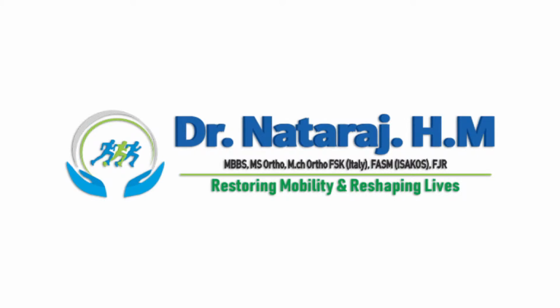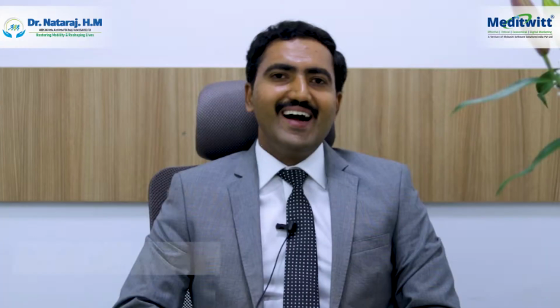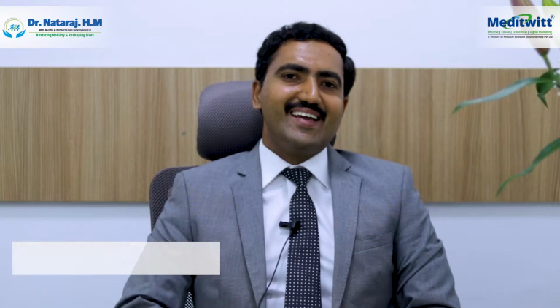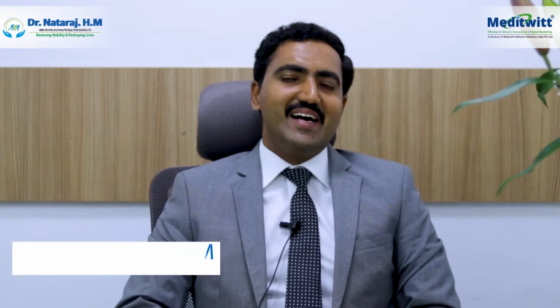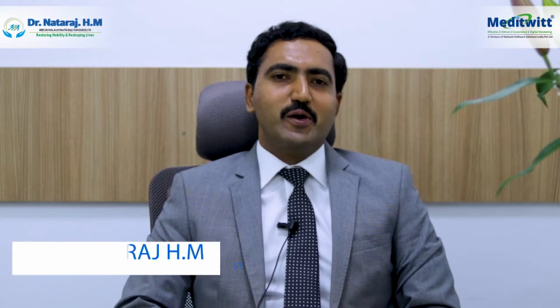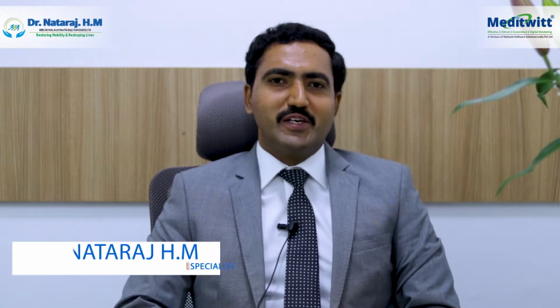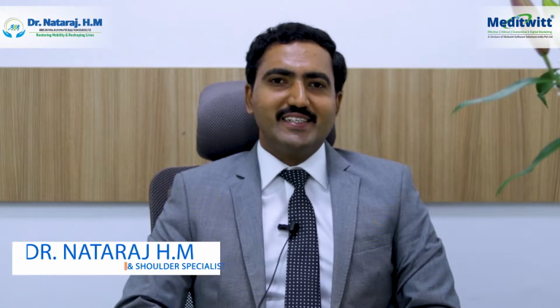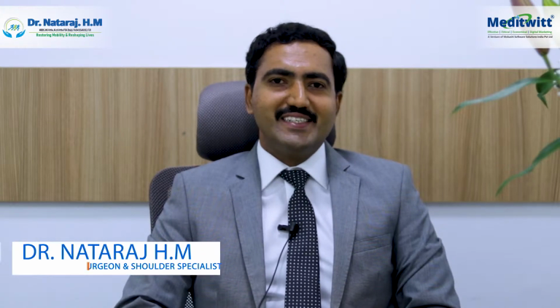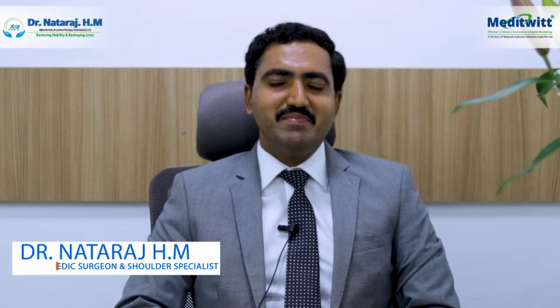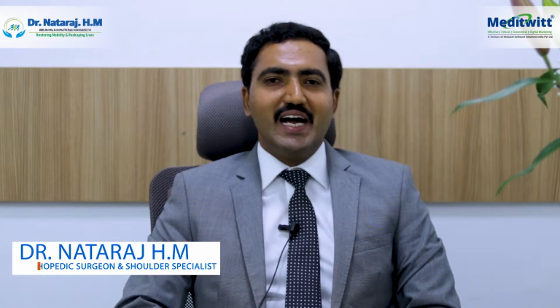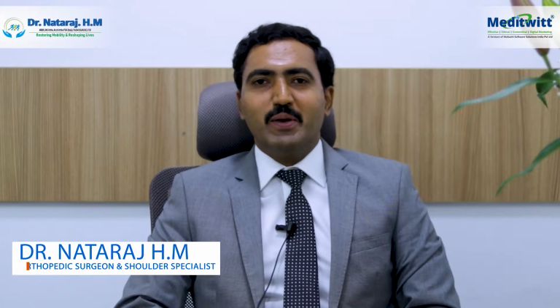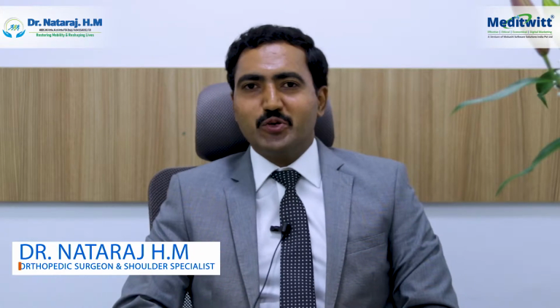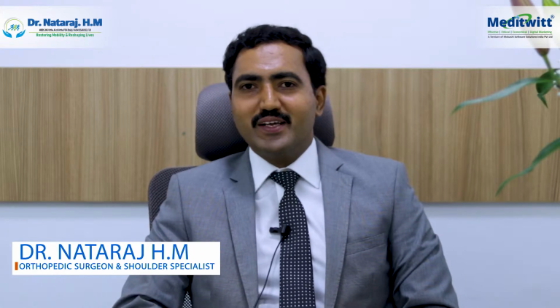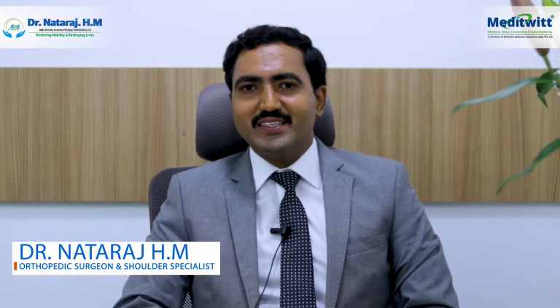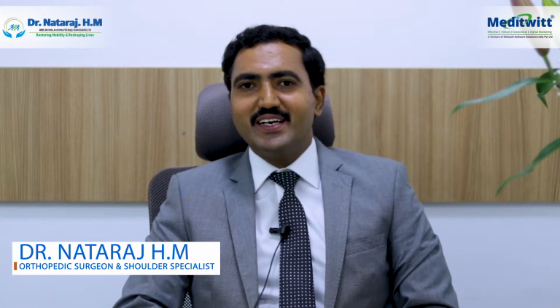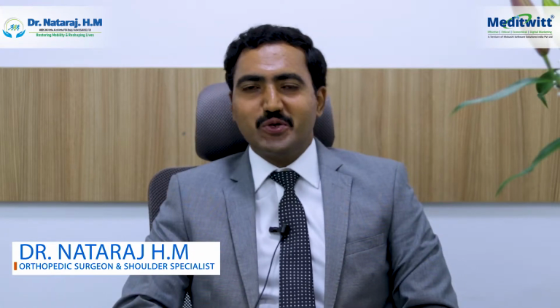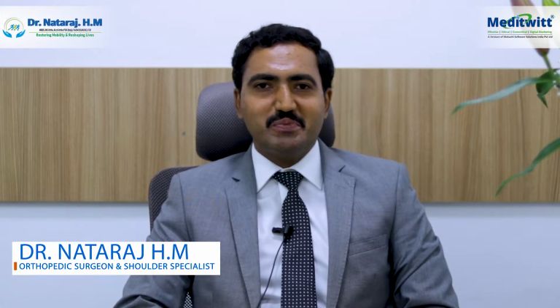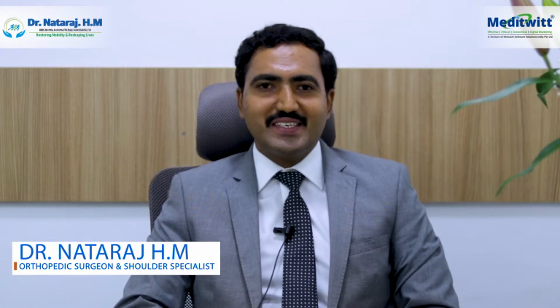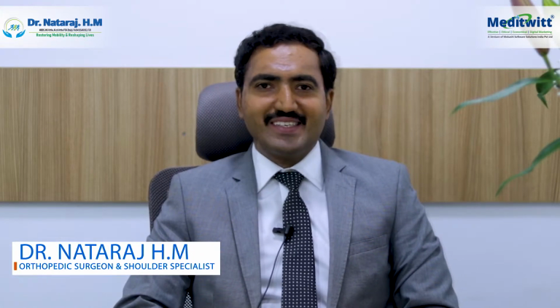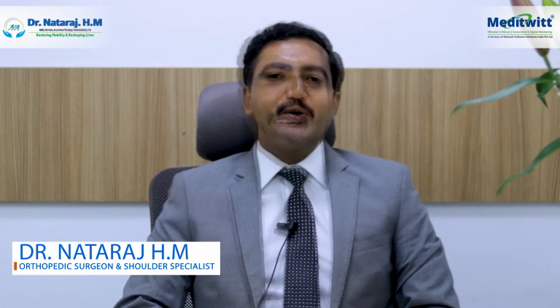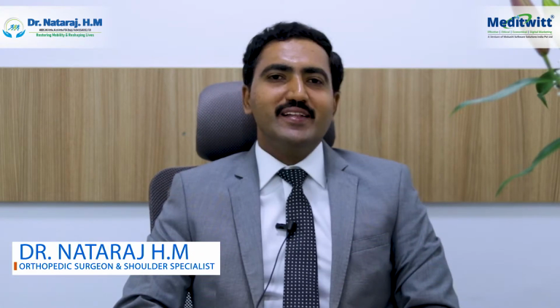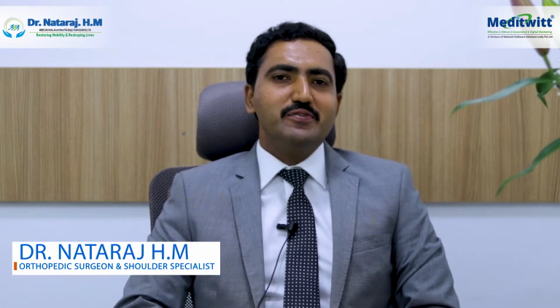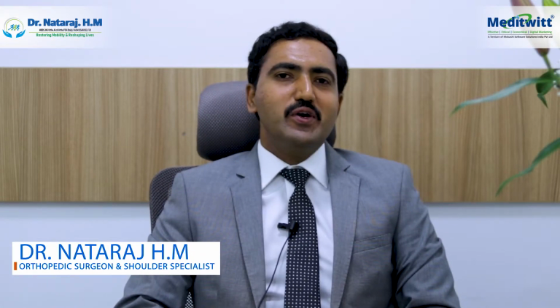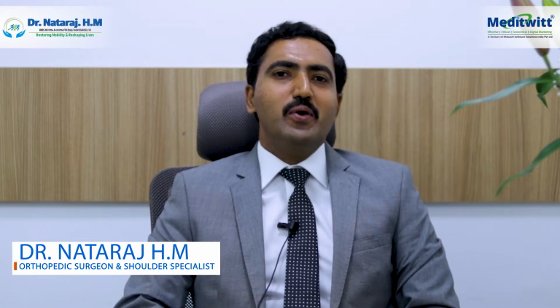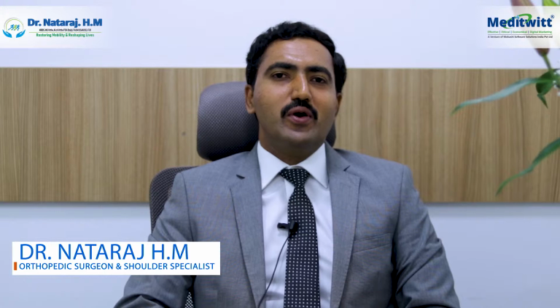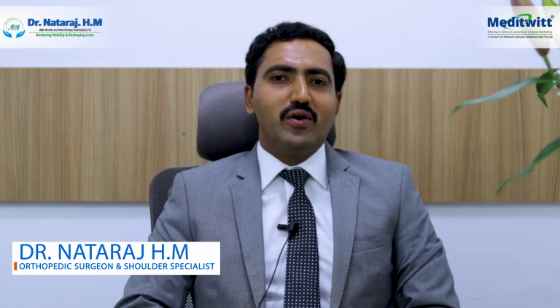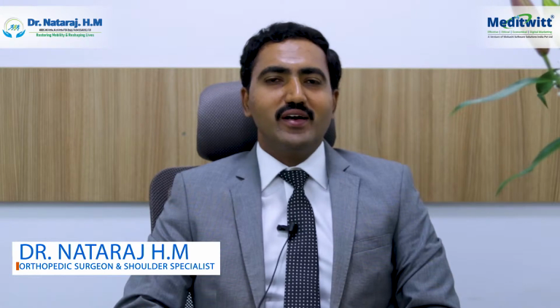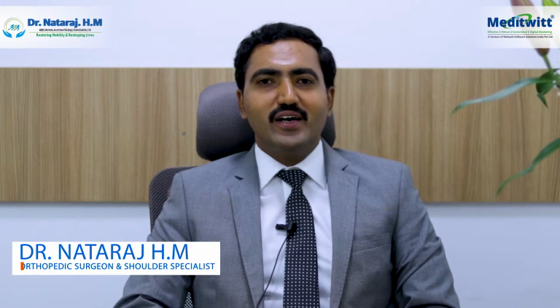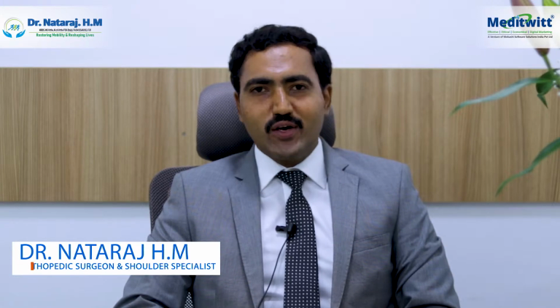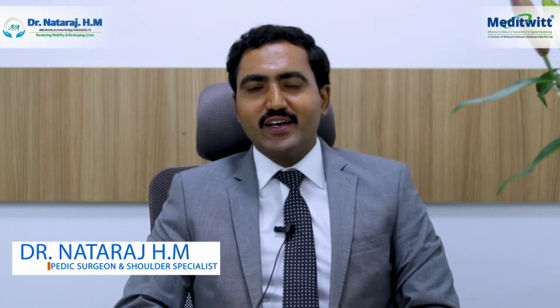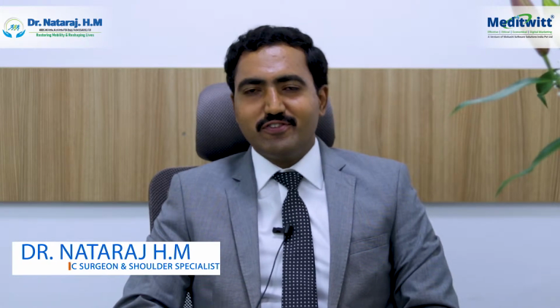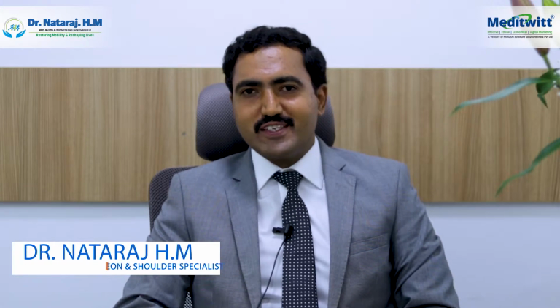Hi, I'm Dr. Nataraj HM. I'm an orthopedic surgeon and a shoulder specialist. Today in this video I'm going to talk on rotator cuff tests.